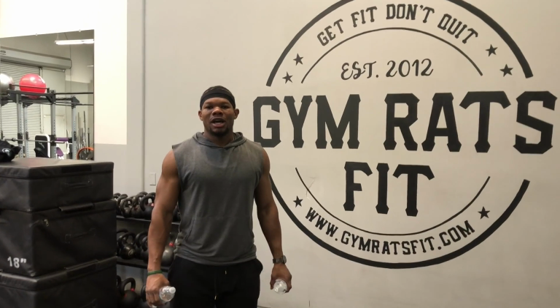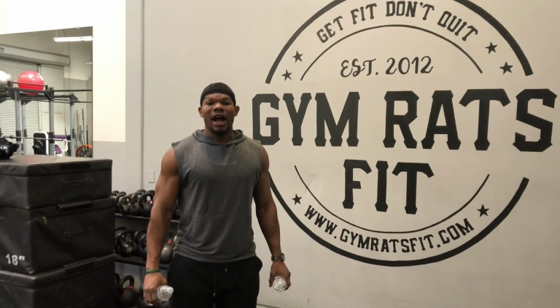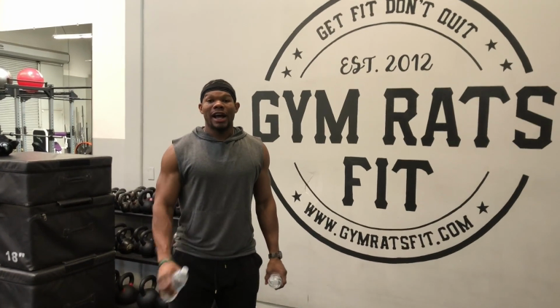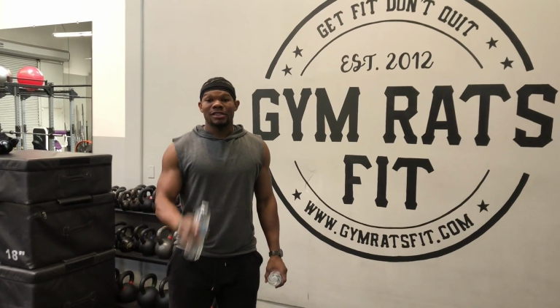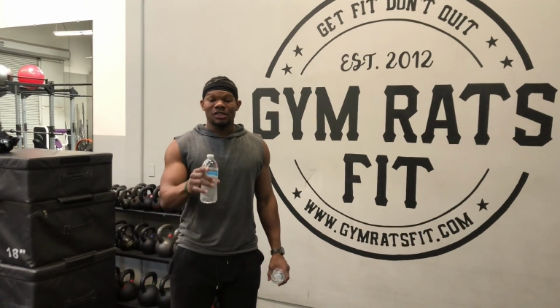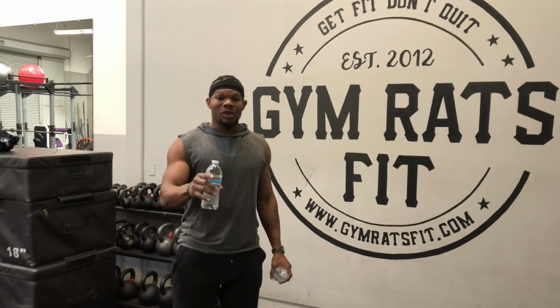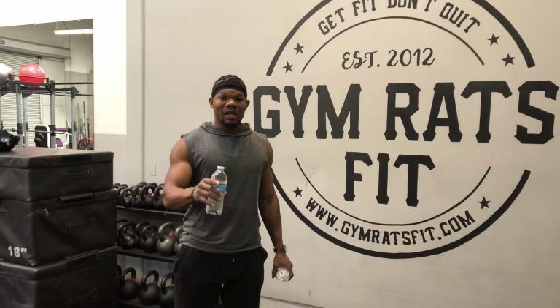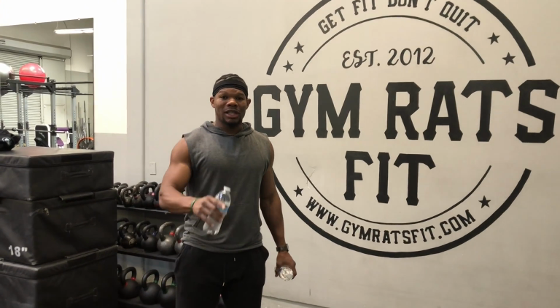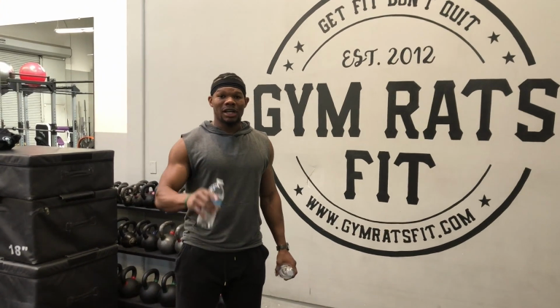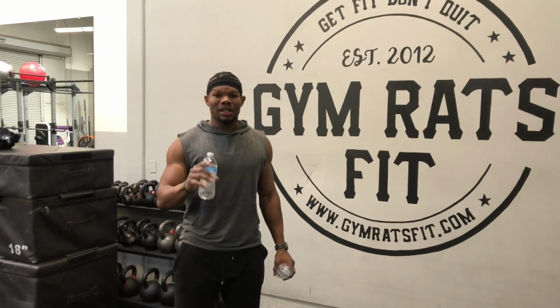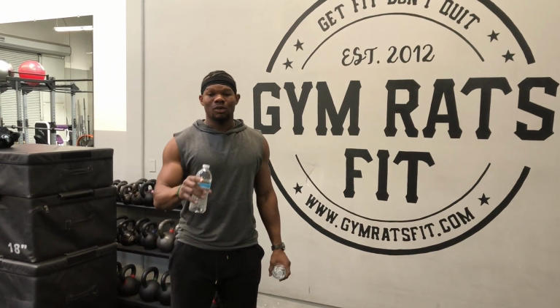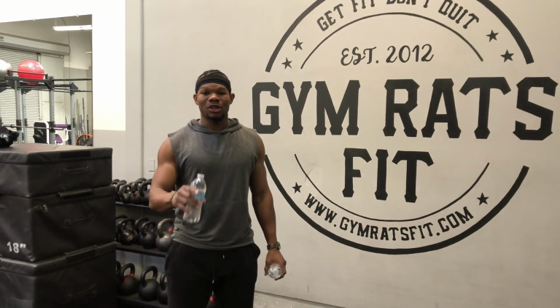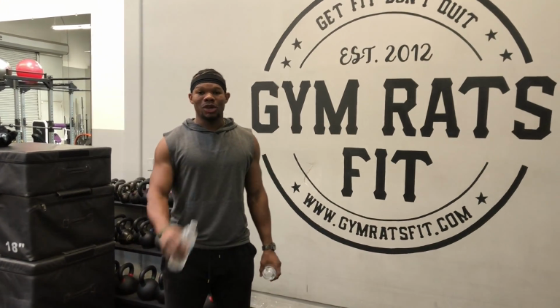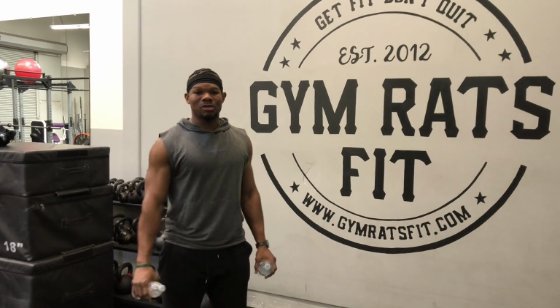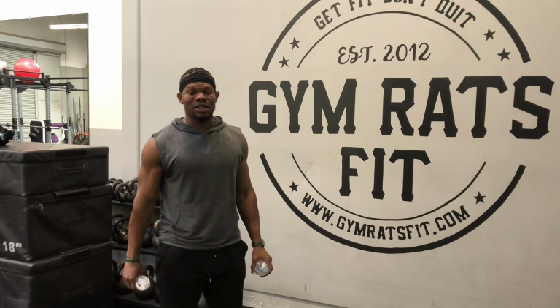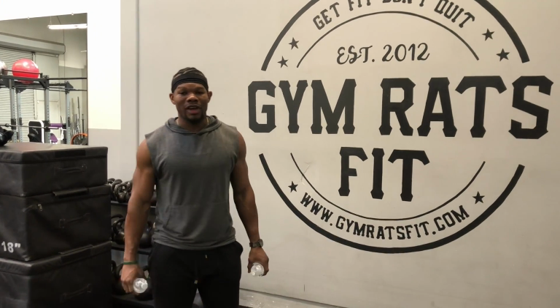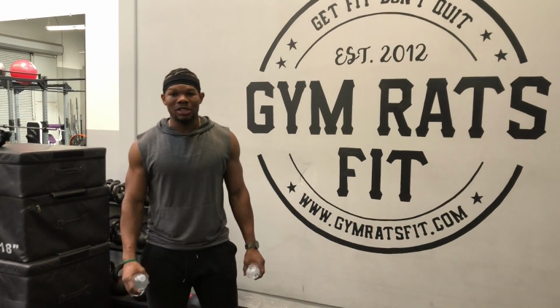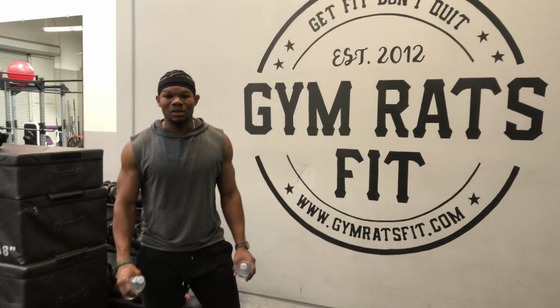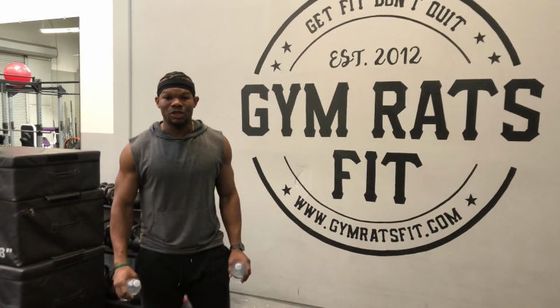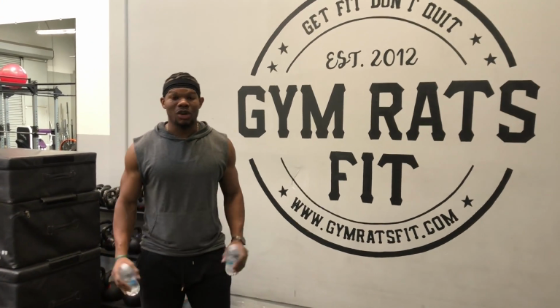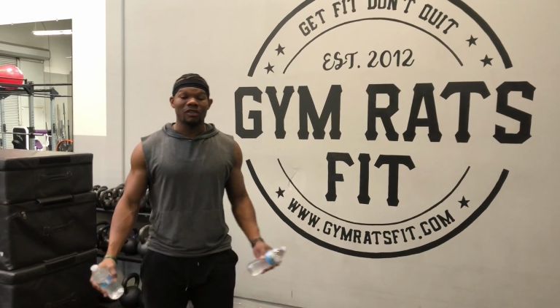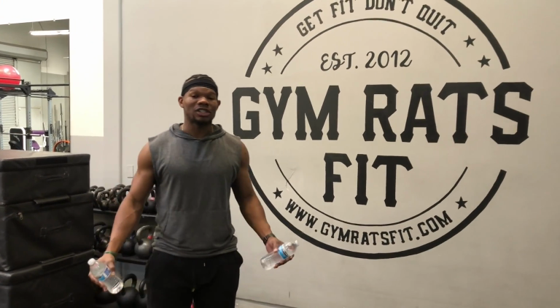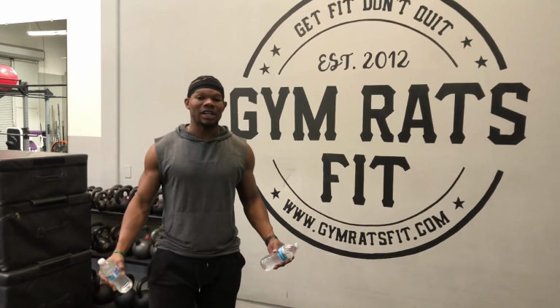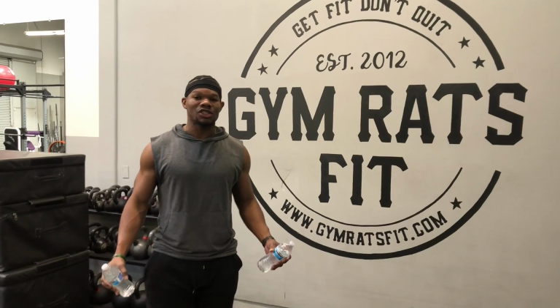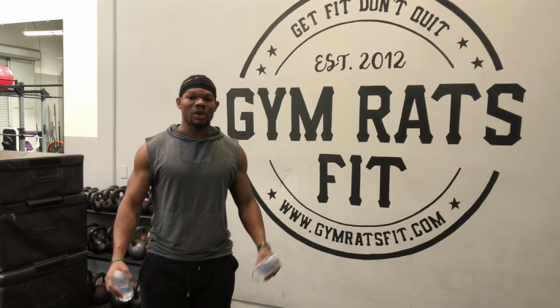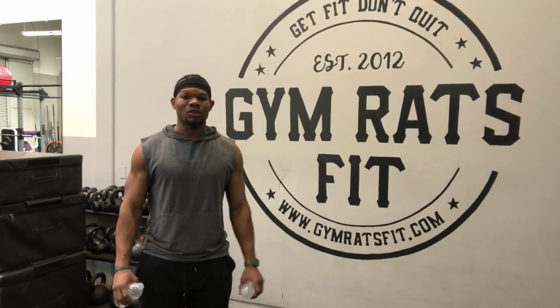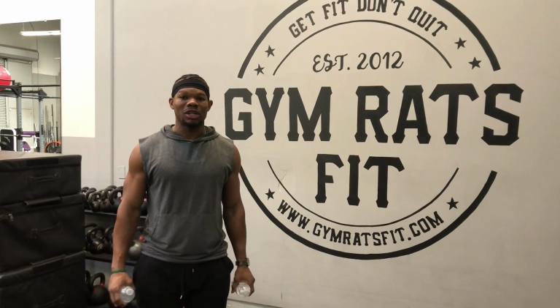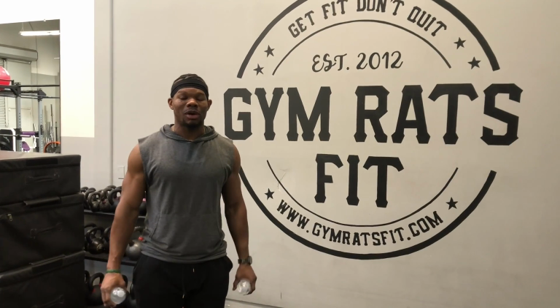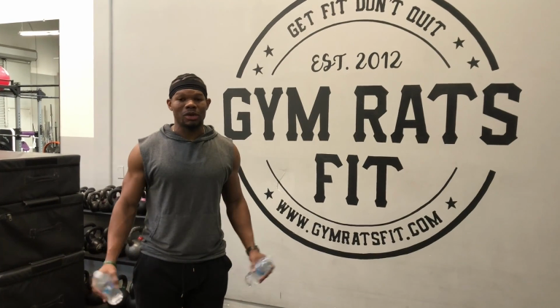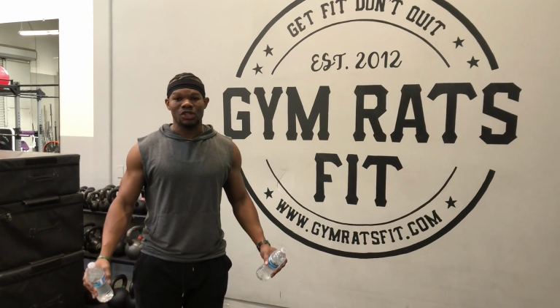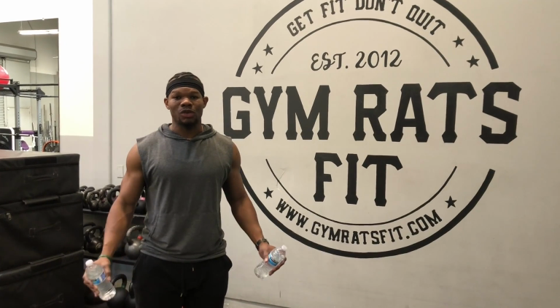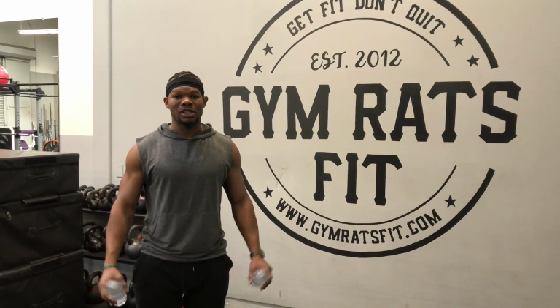Hi guys, this is Dwayne. Welcome to our Gym Racks family. We're doing all of our challenges throughout the week while we're on this quarantine.